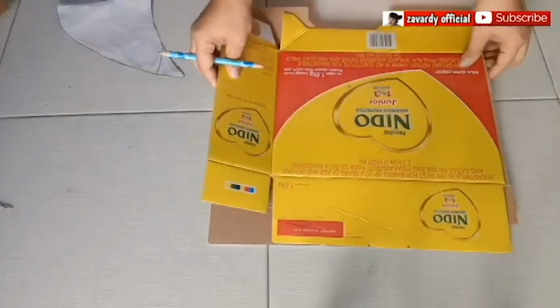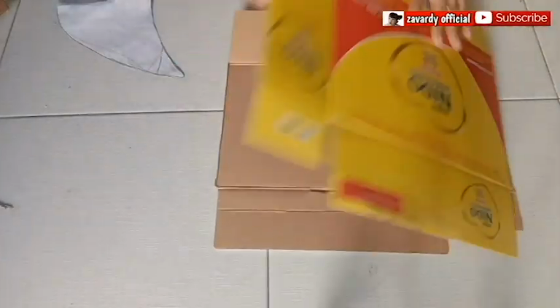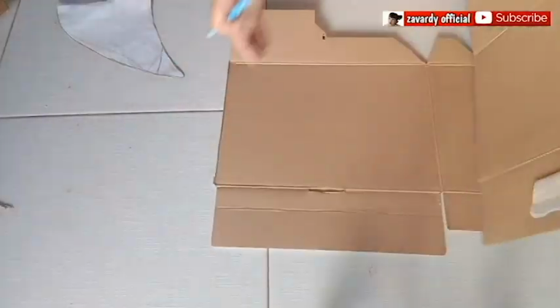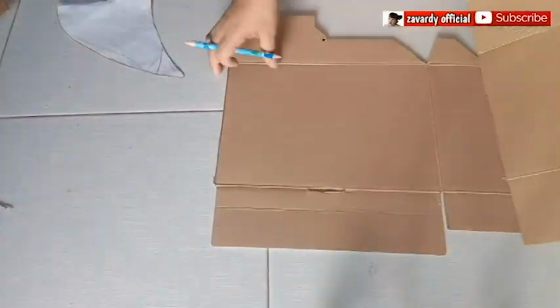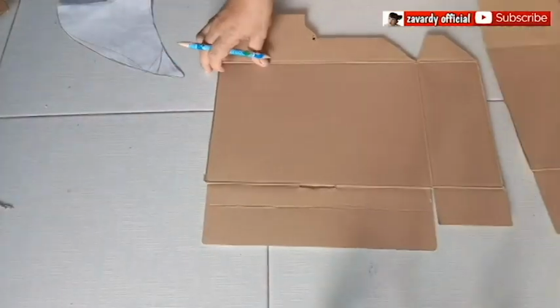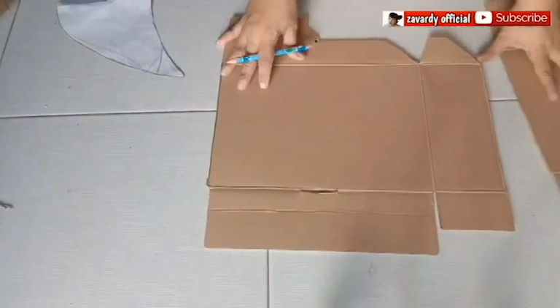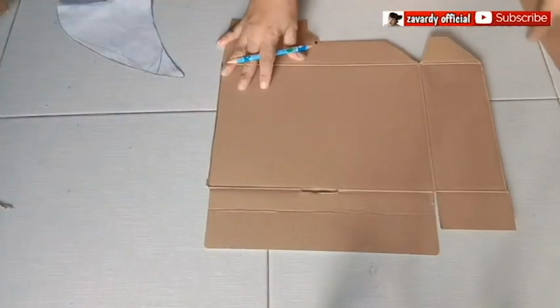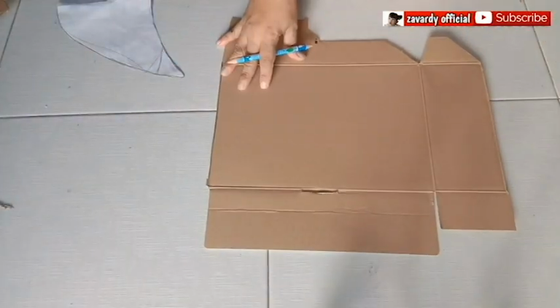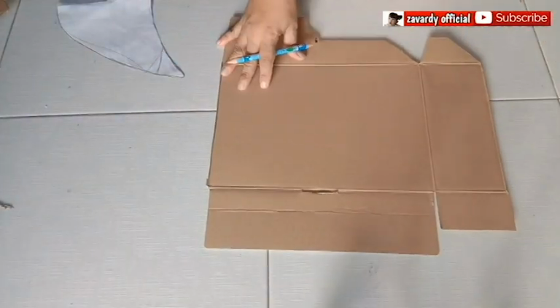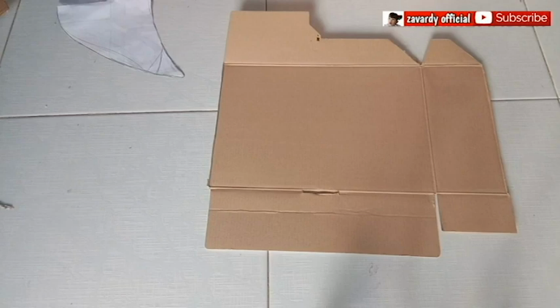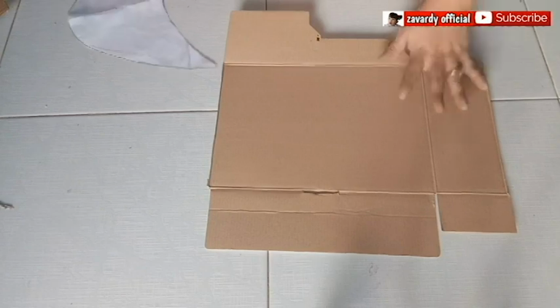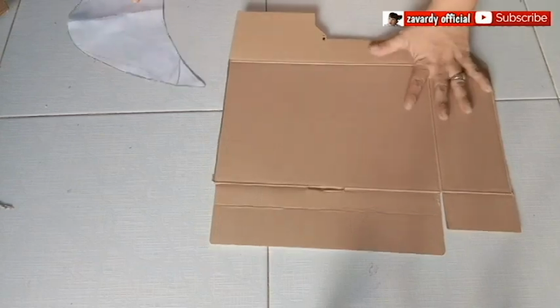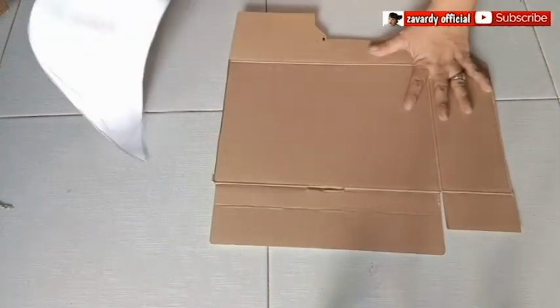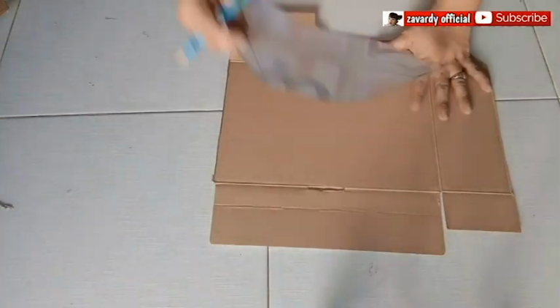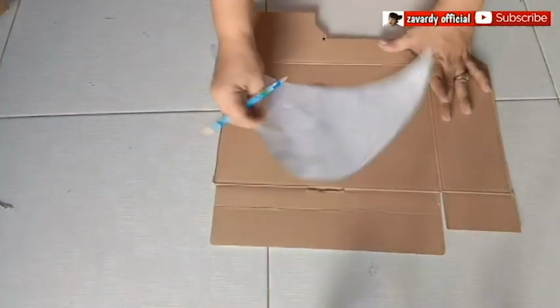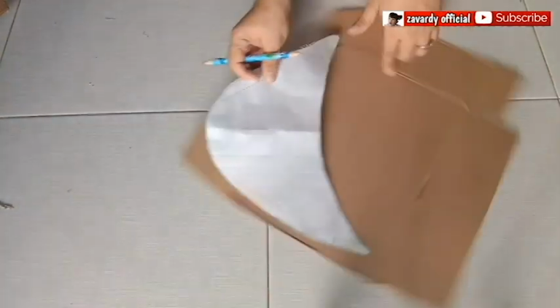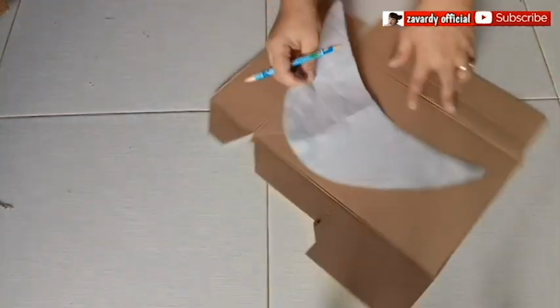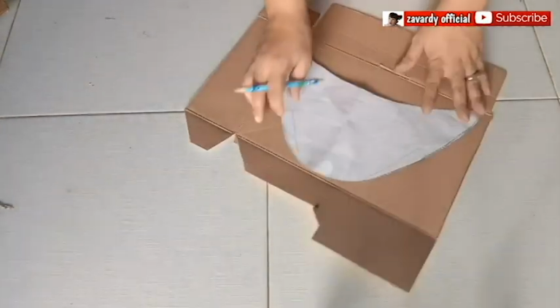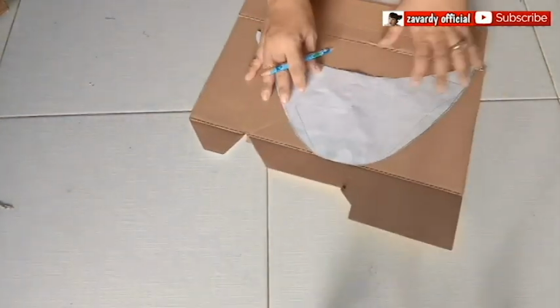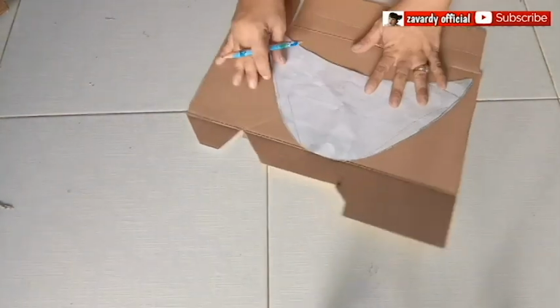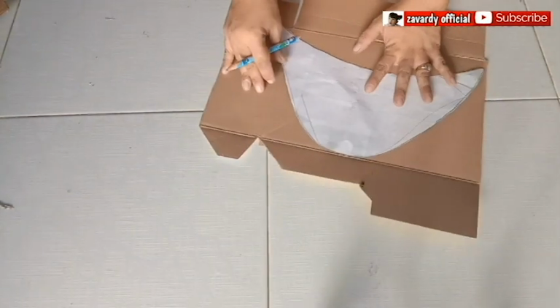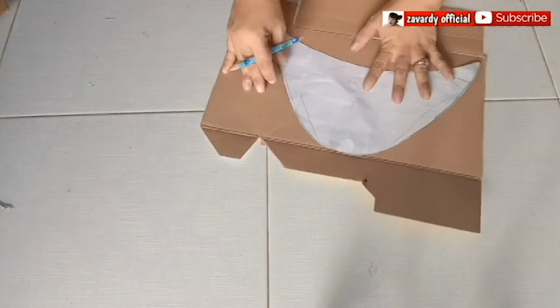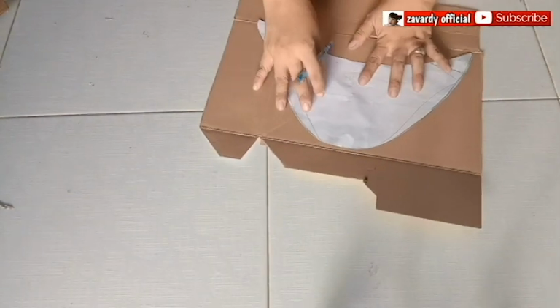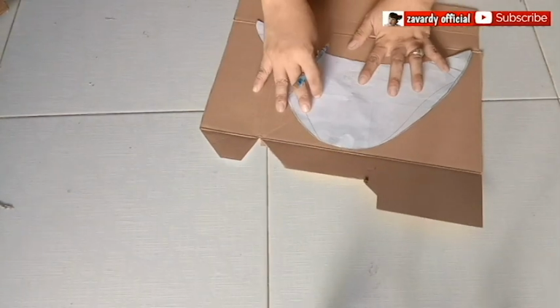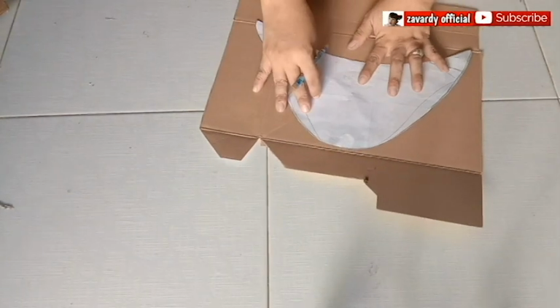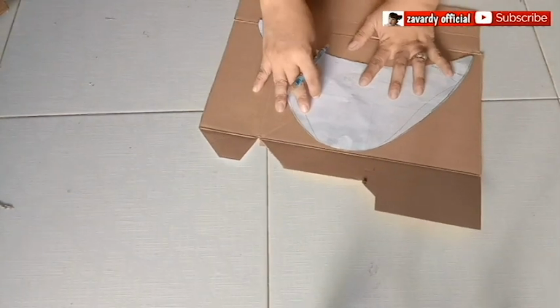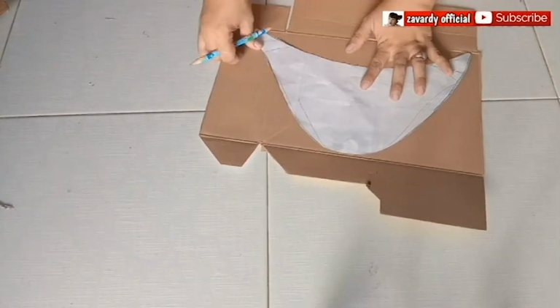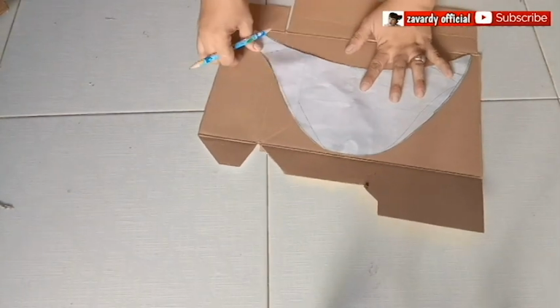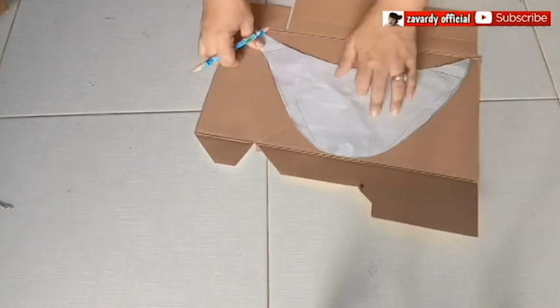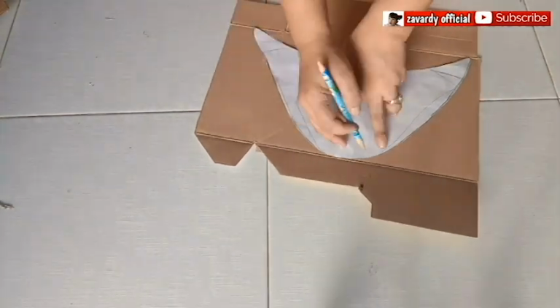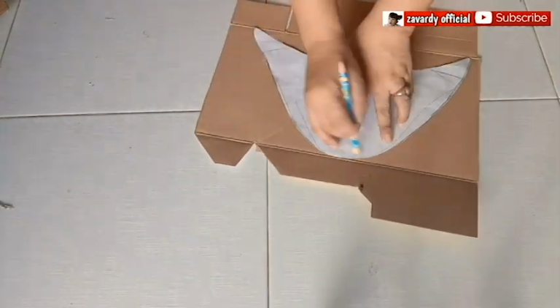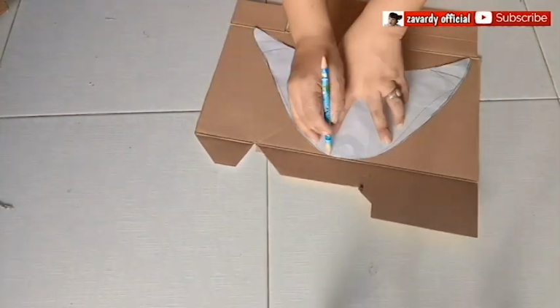Since I have plenty of milk boxes, so why not reuse it? Trace and cut the pattern.